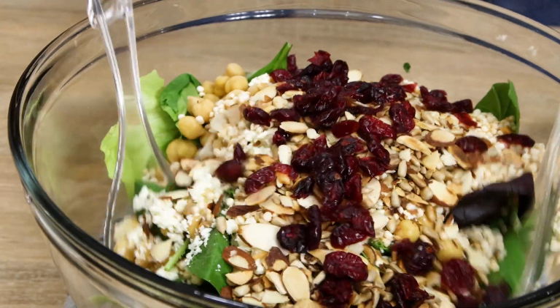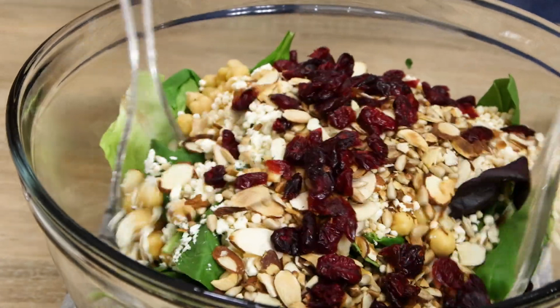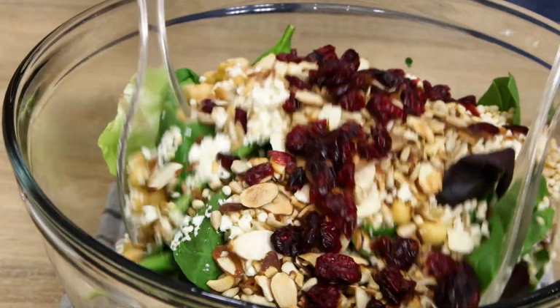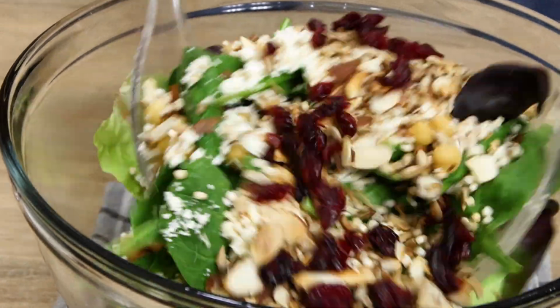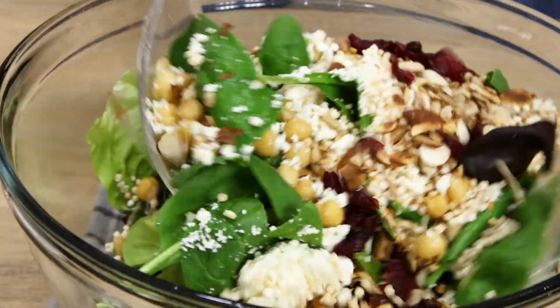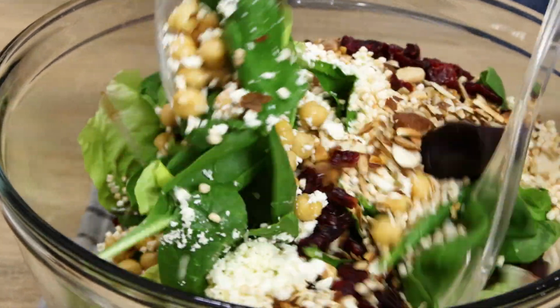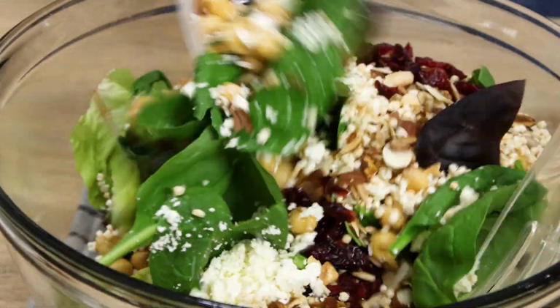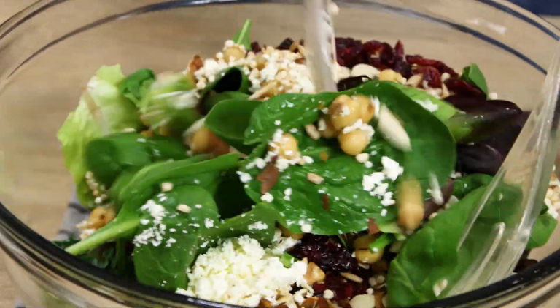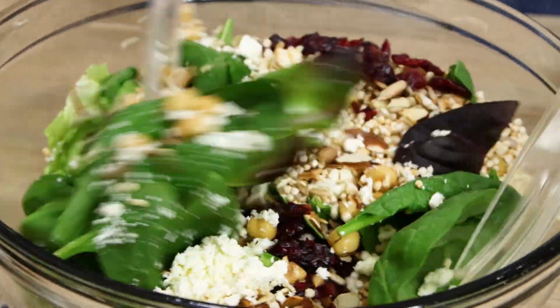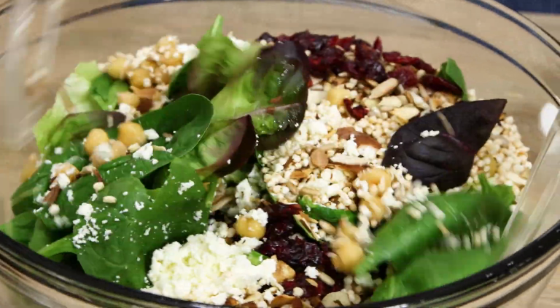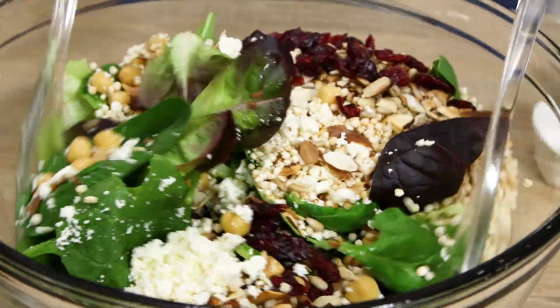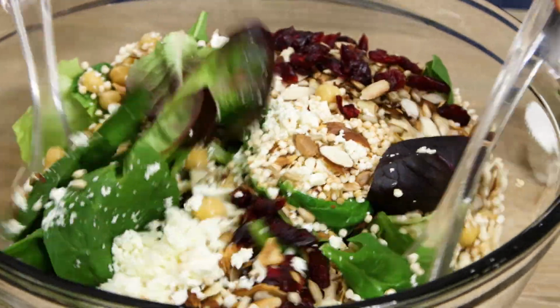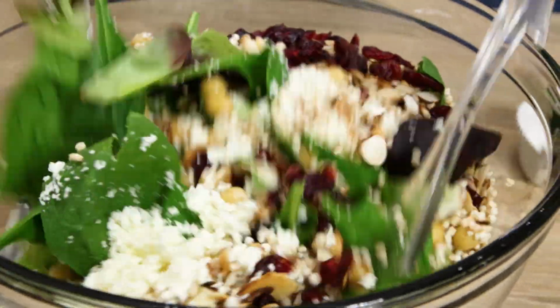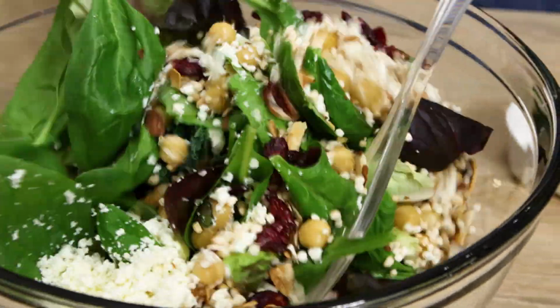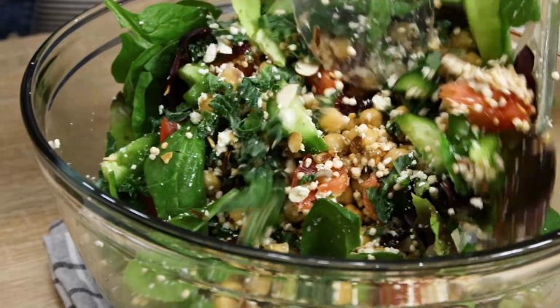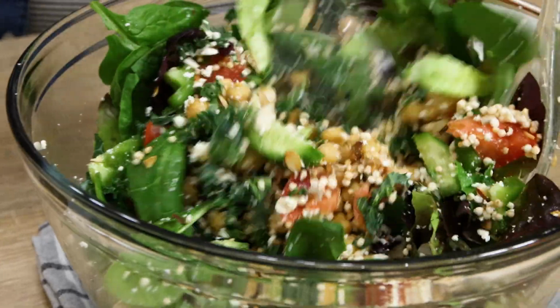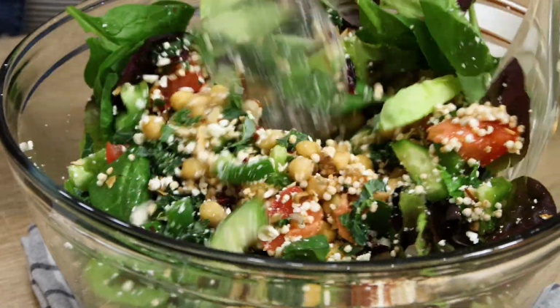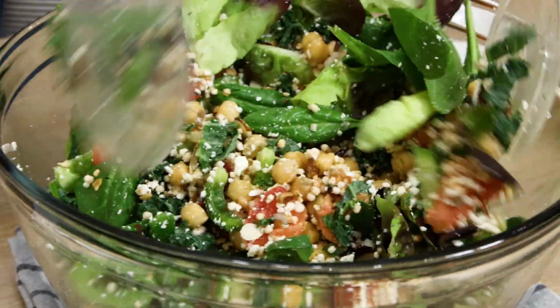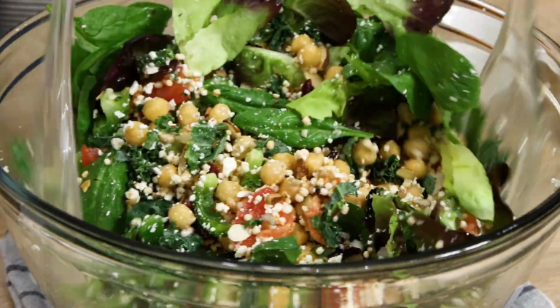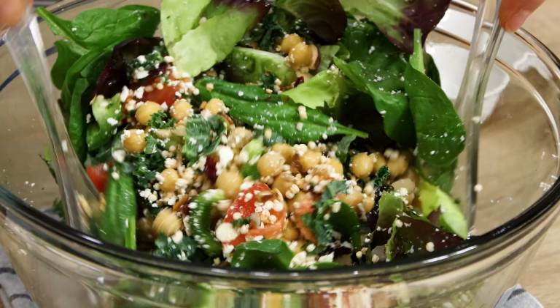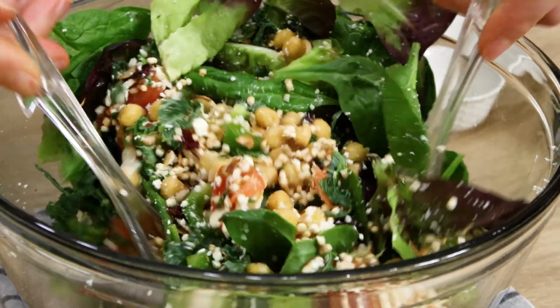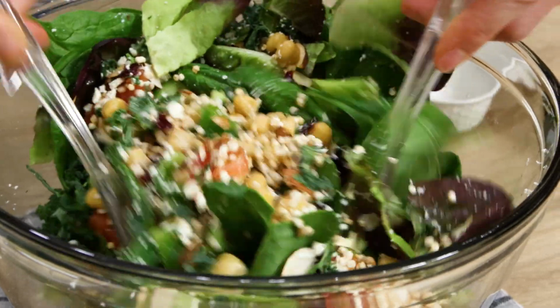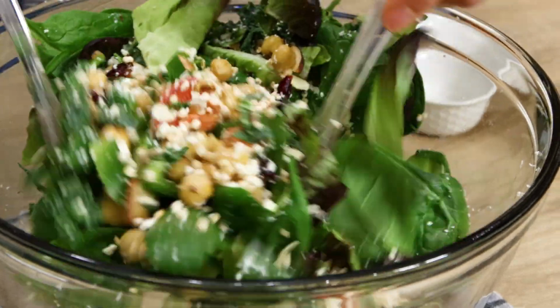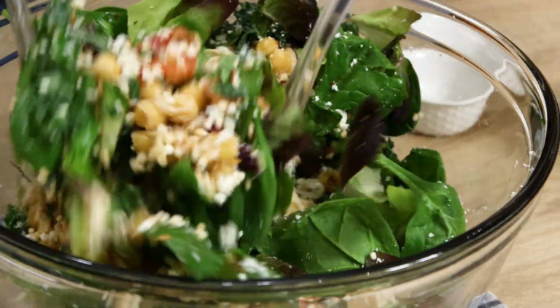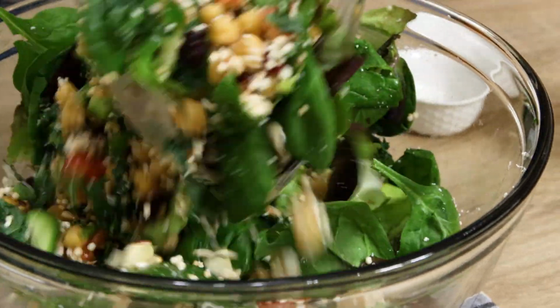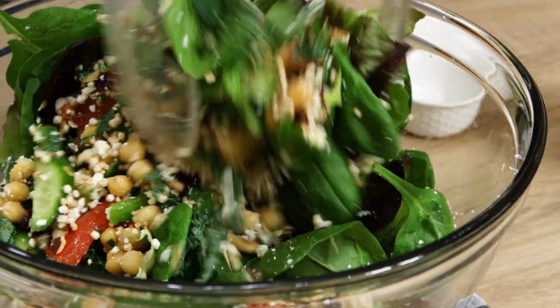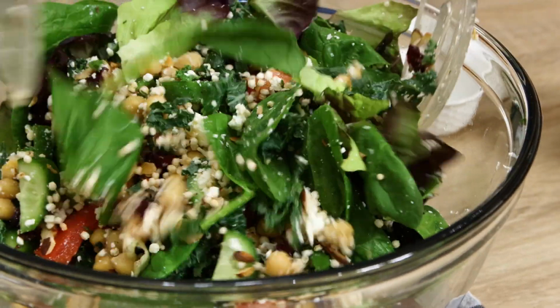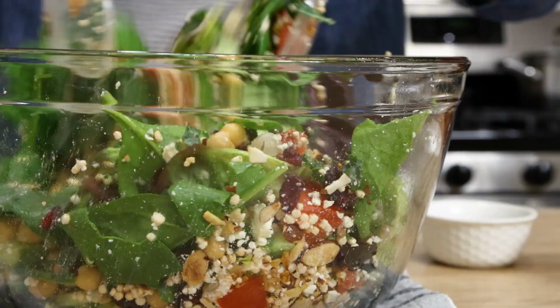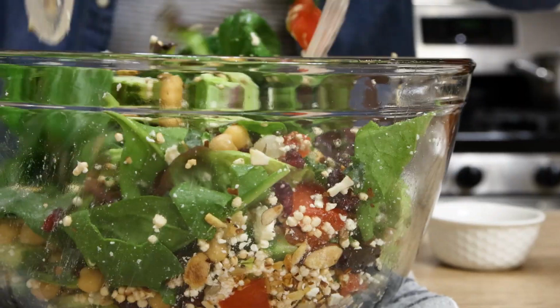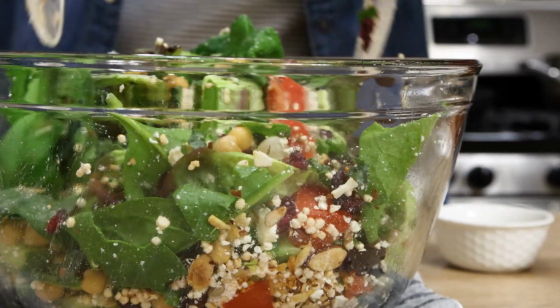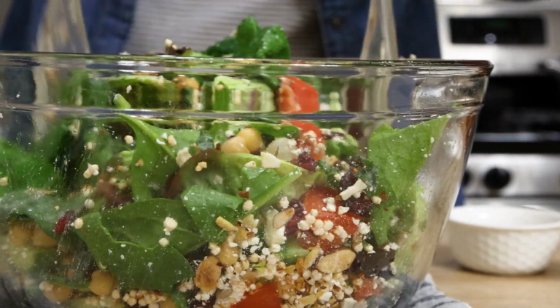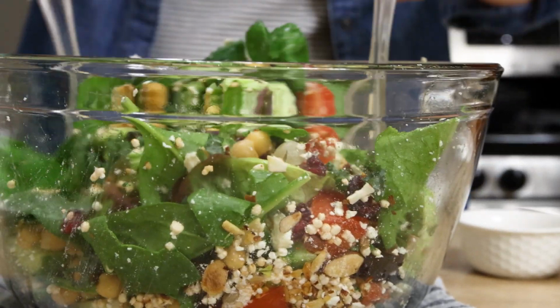Mix the ingredients, add dressing, mix again, and here you go — your salad is ready! Serve!